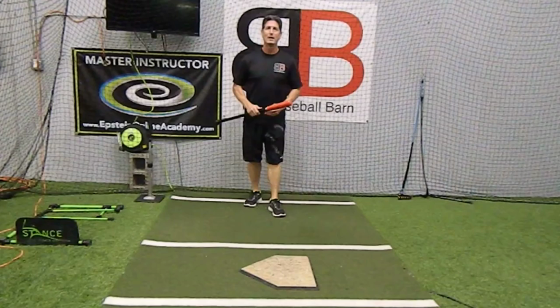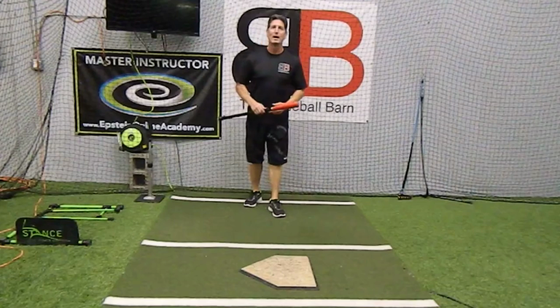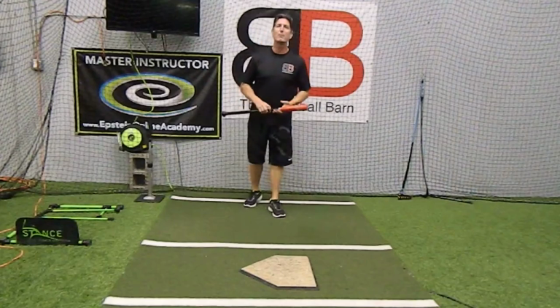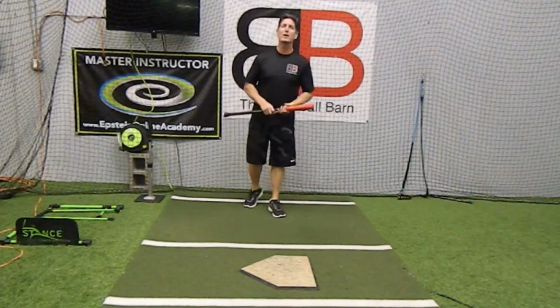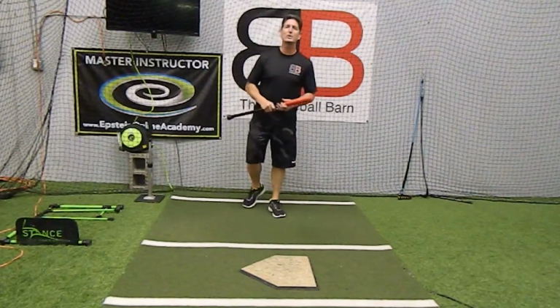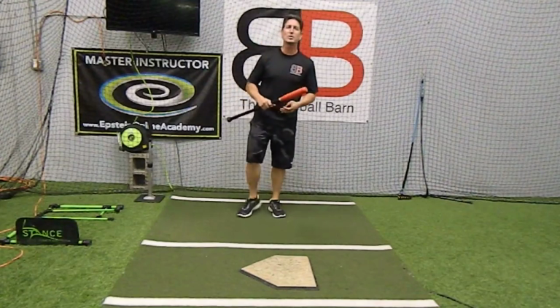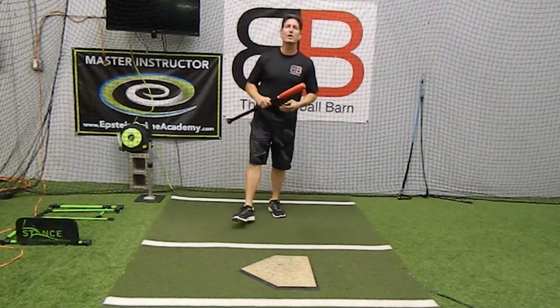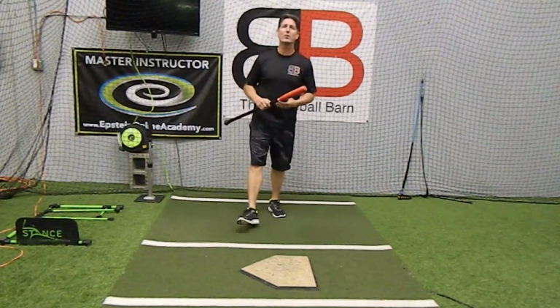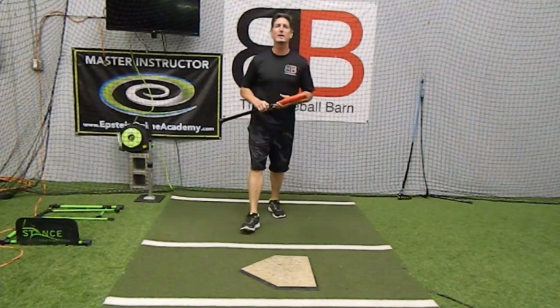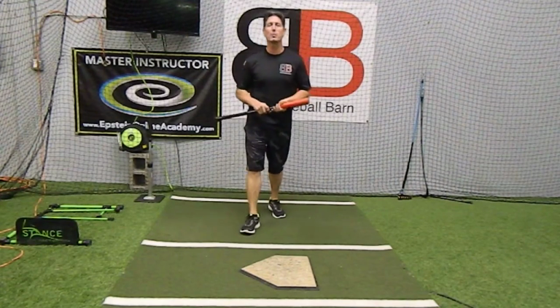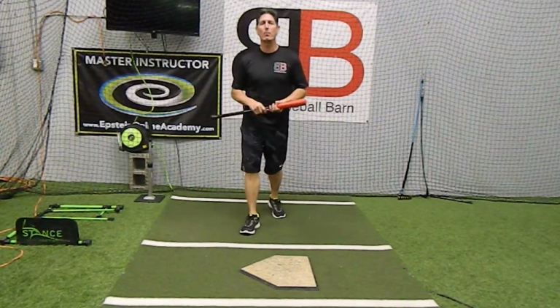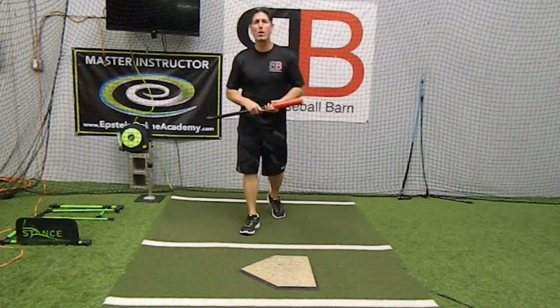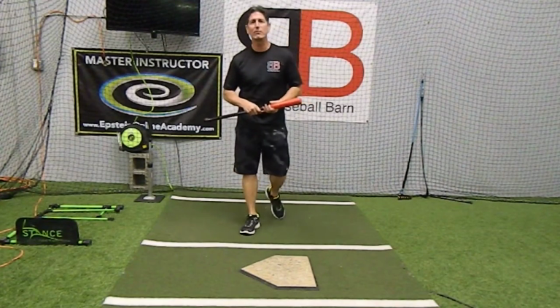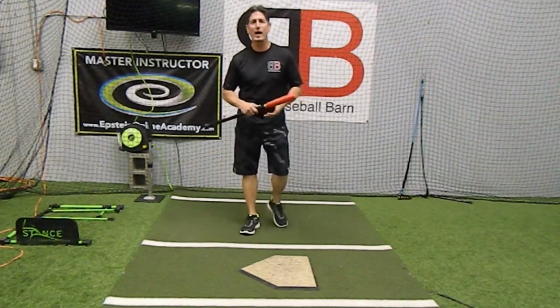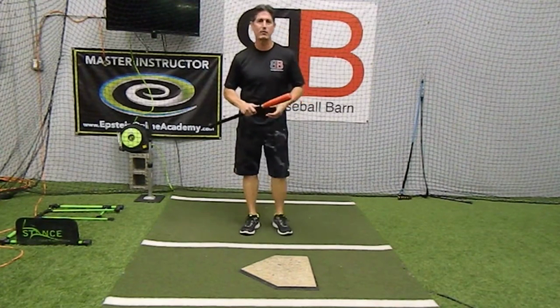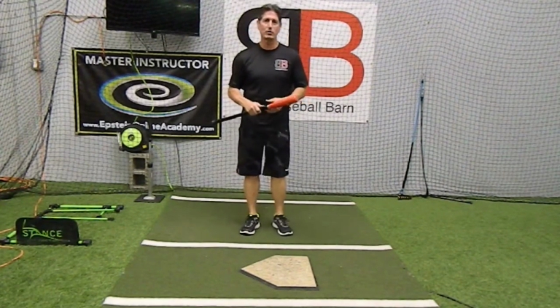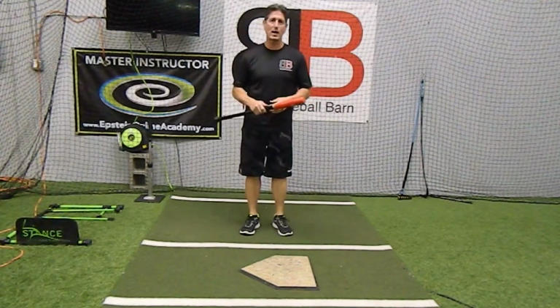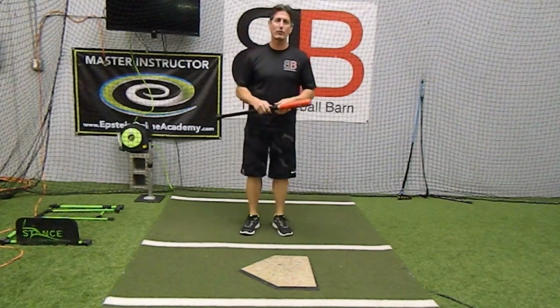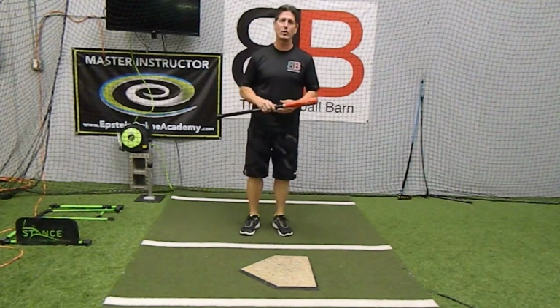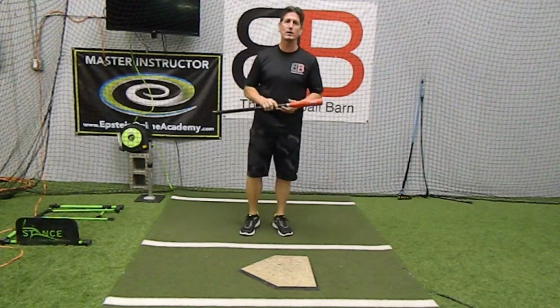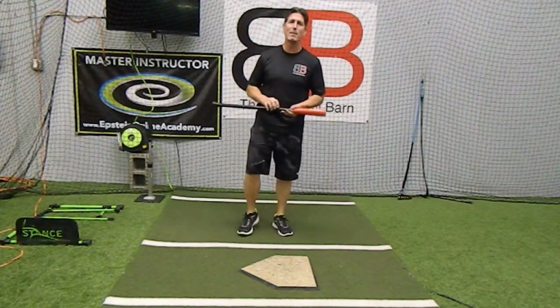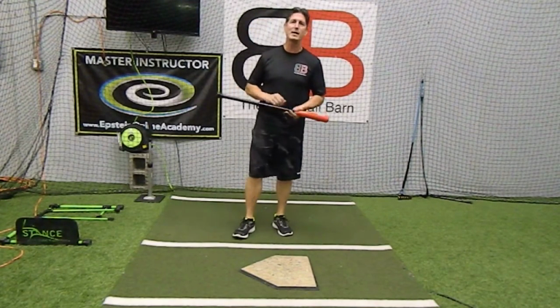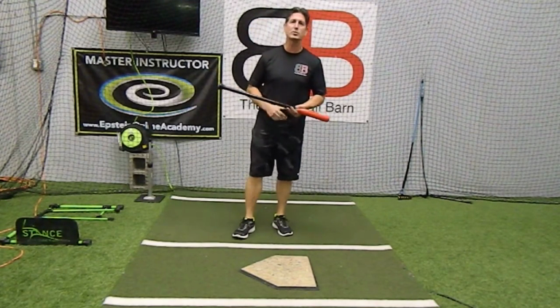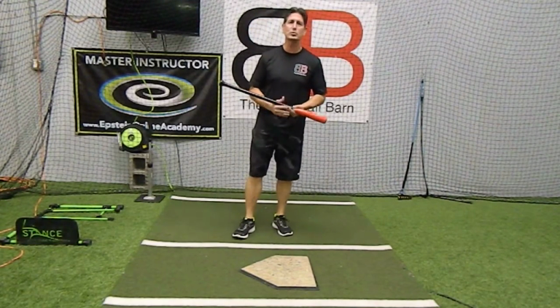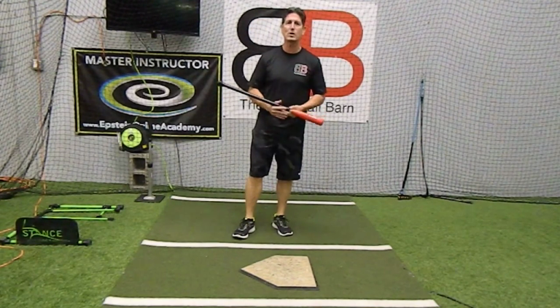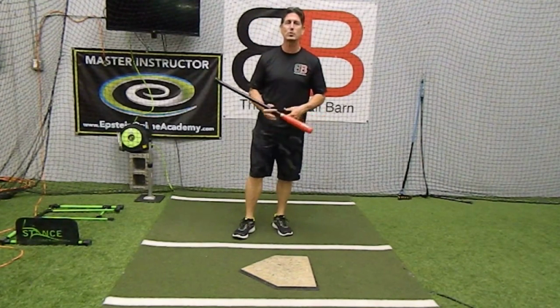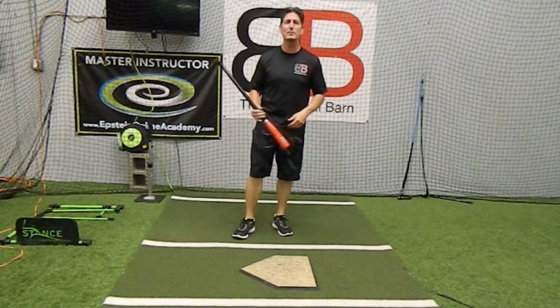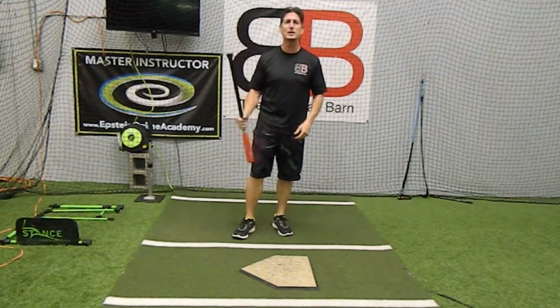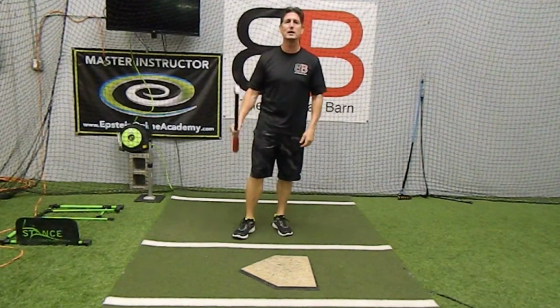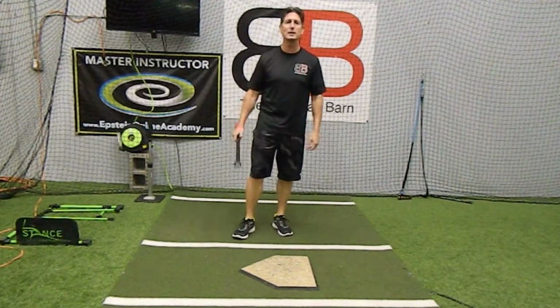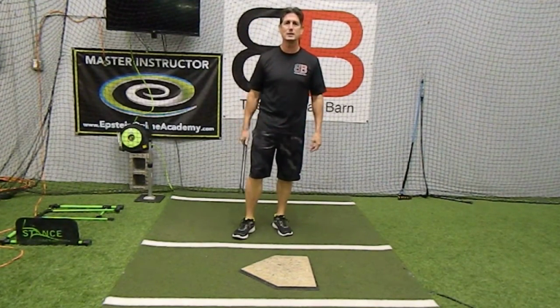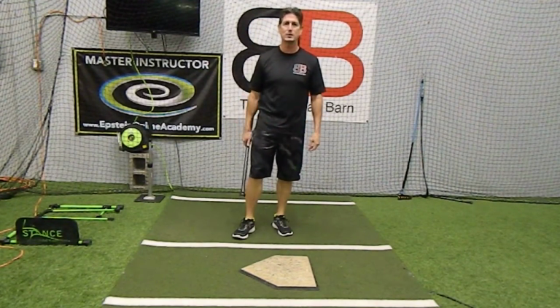Hey everybody, Rich Lavelle, the Baseball Barn in Vacaville, California, master instructor with the Epstein hitting system.